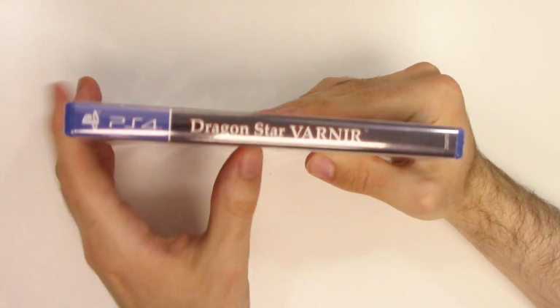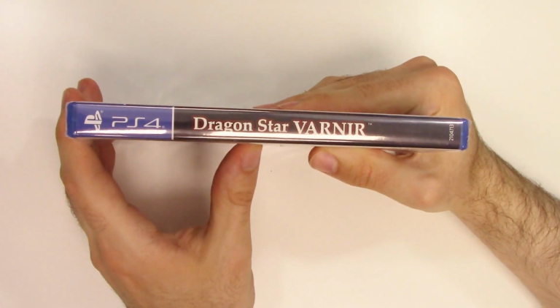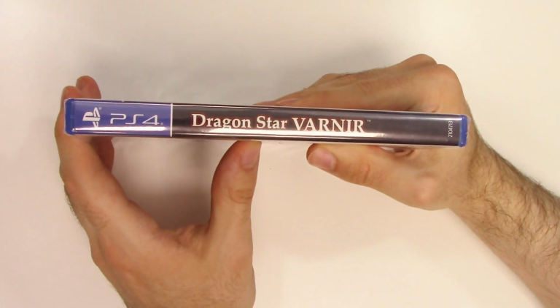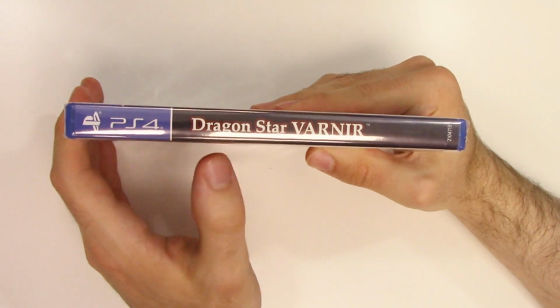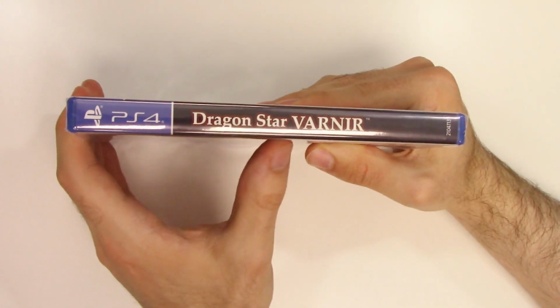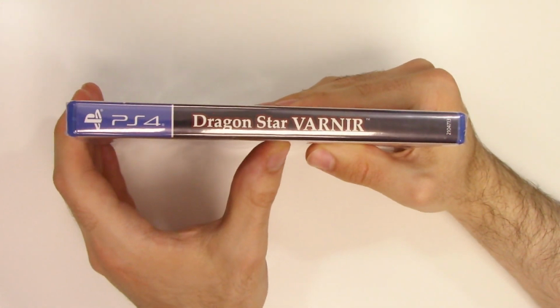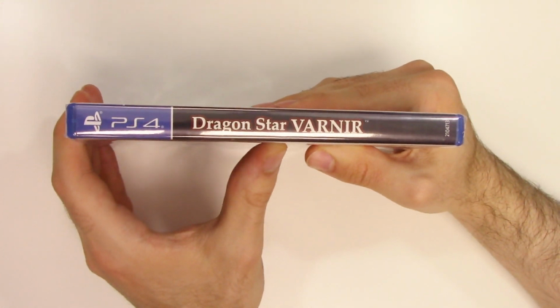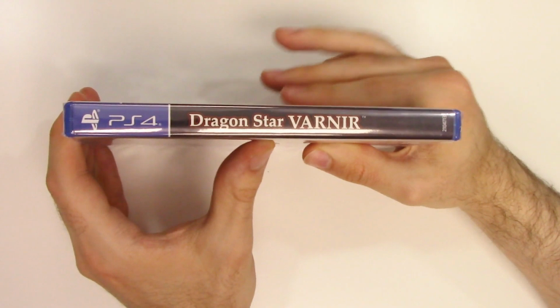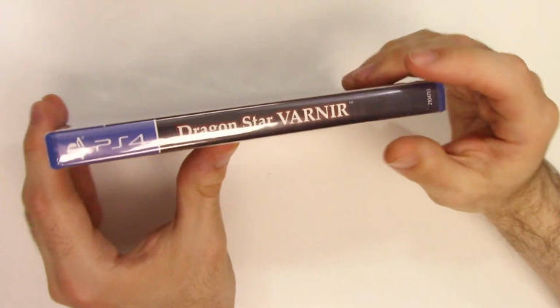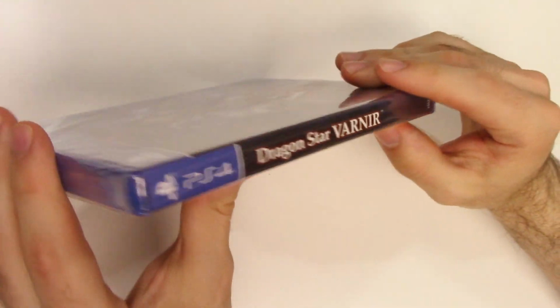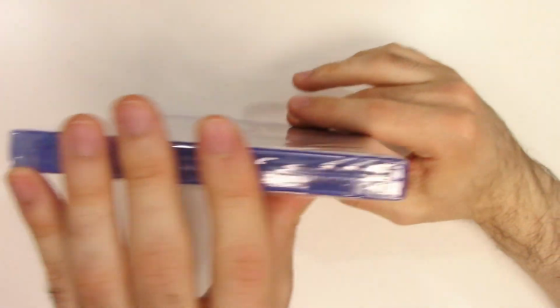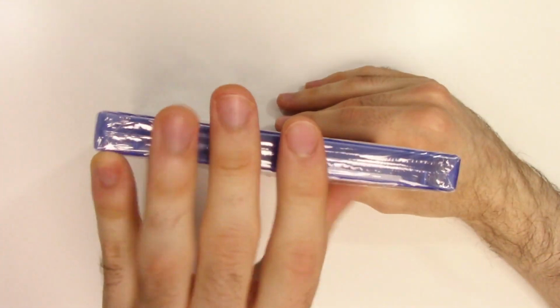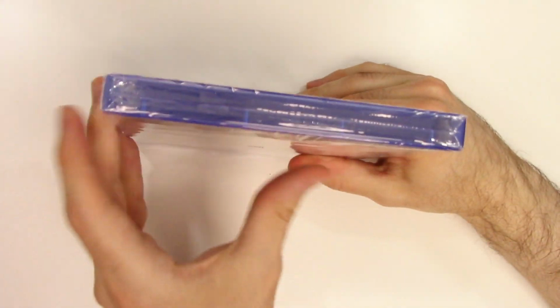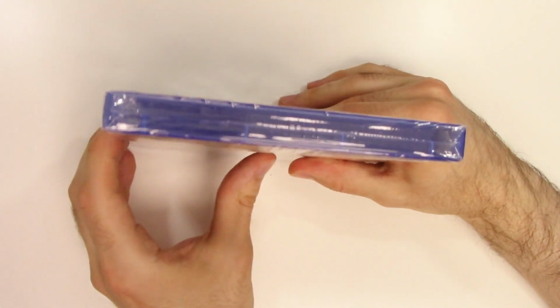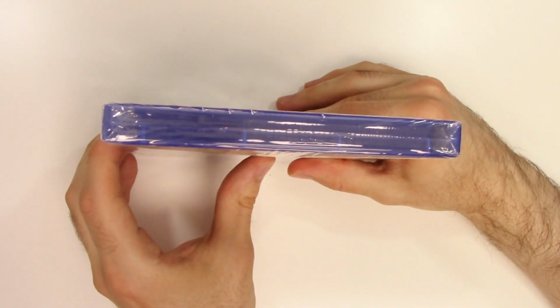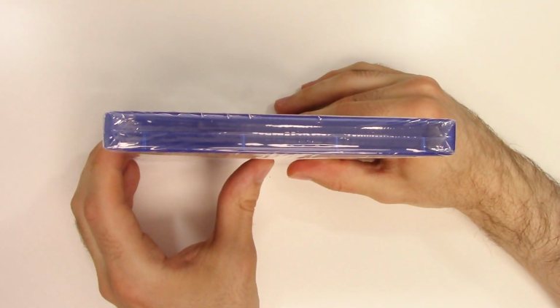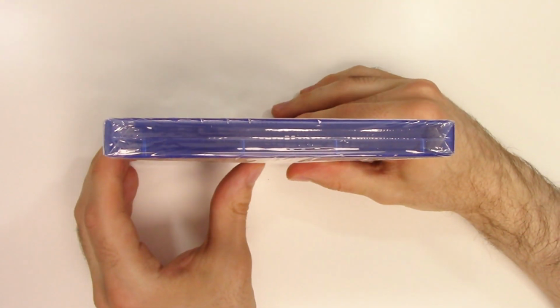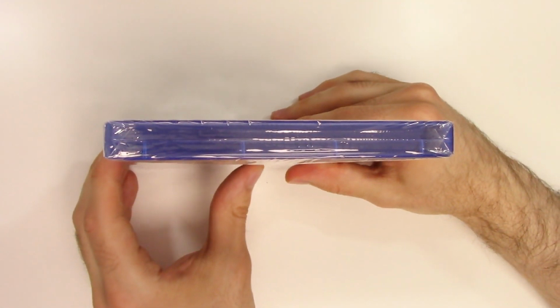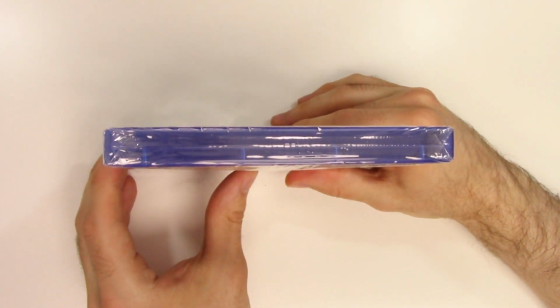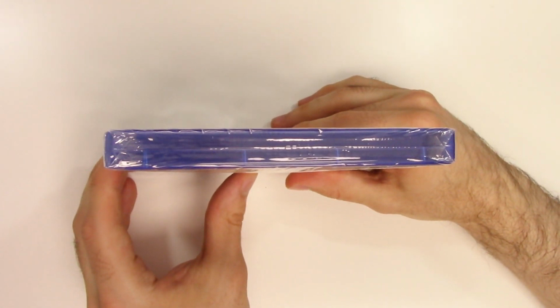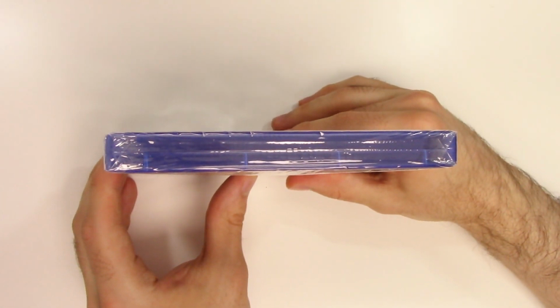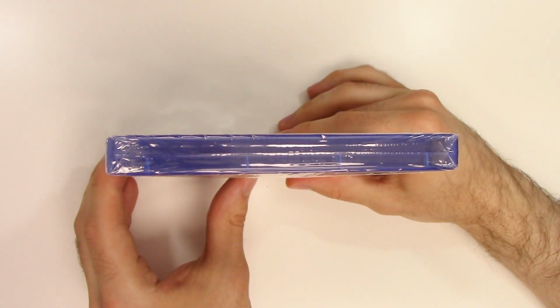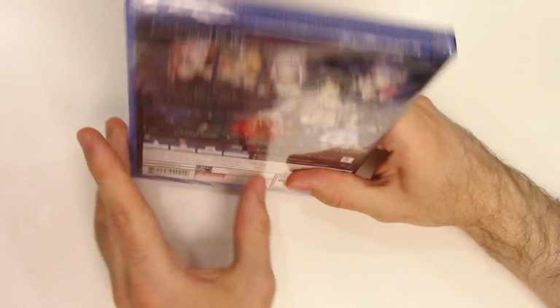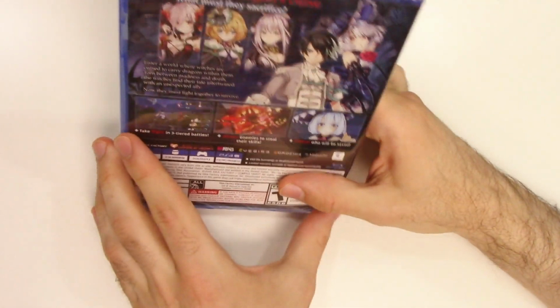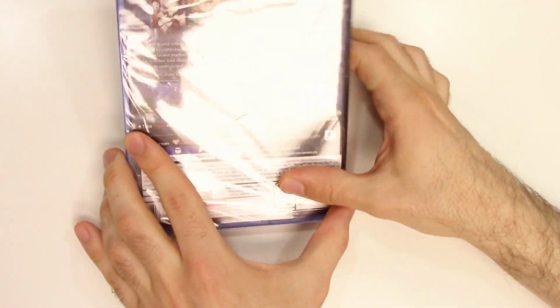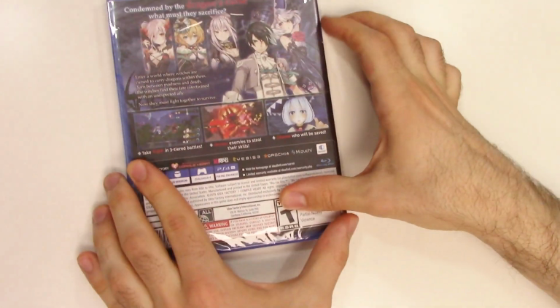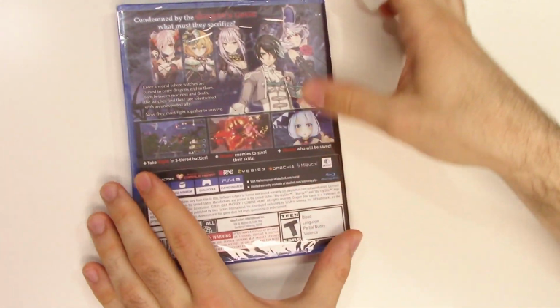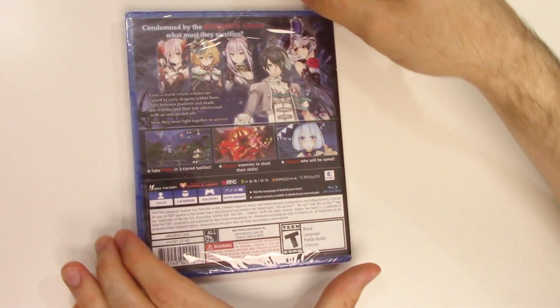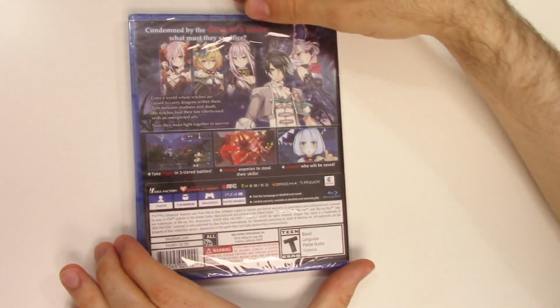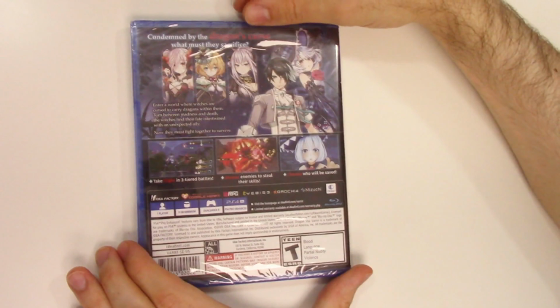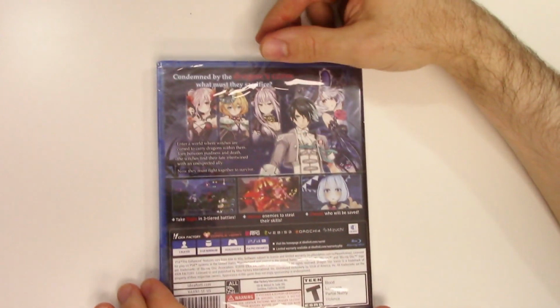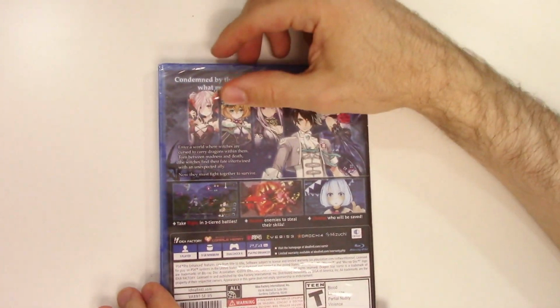Moving on to the spine, we see a black spine and there's the title. From the top we can tell that this is a y-fold copy.